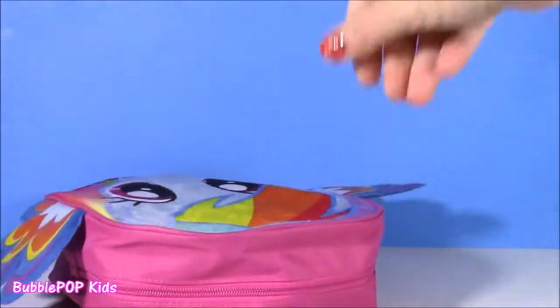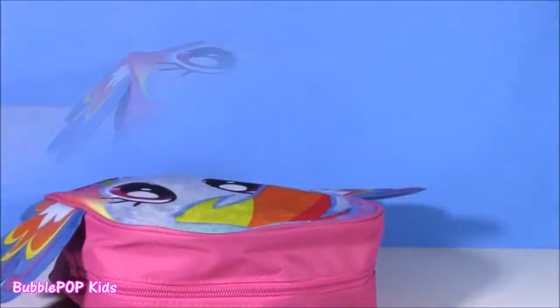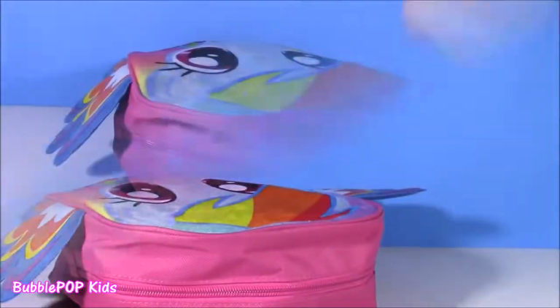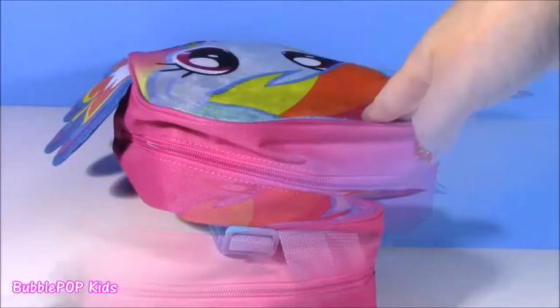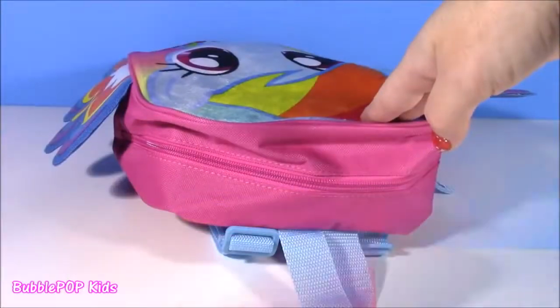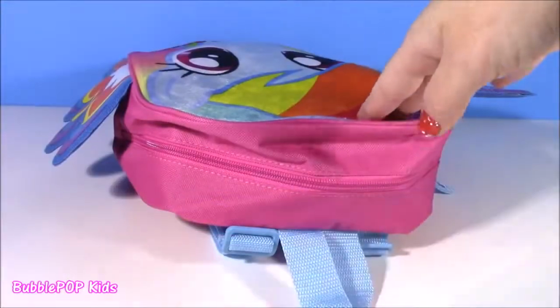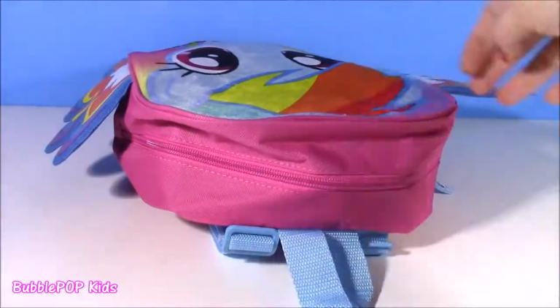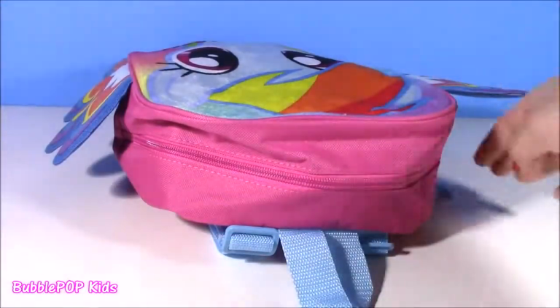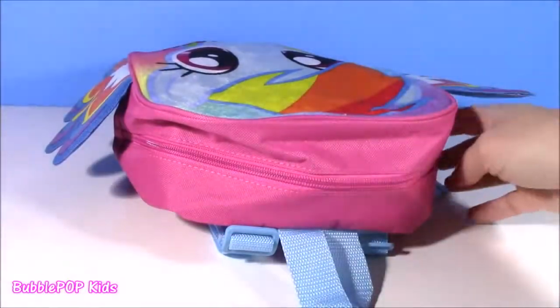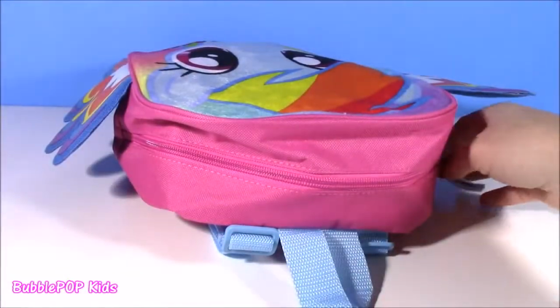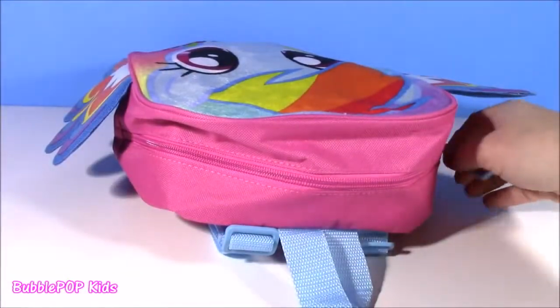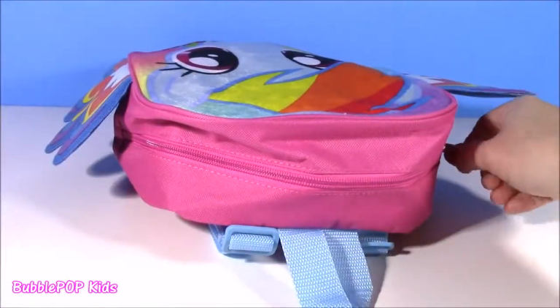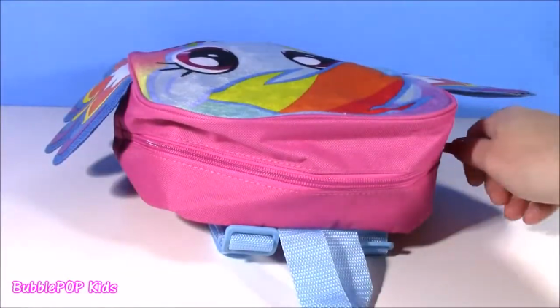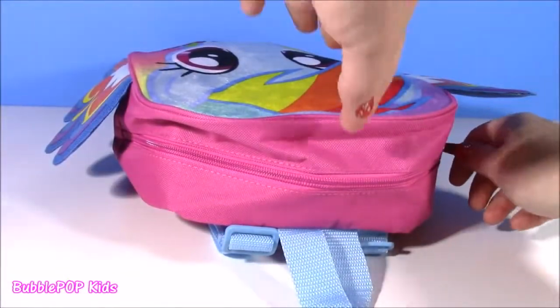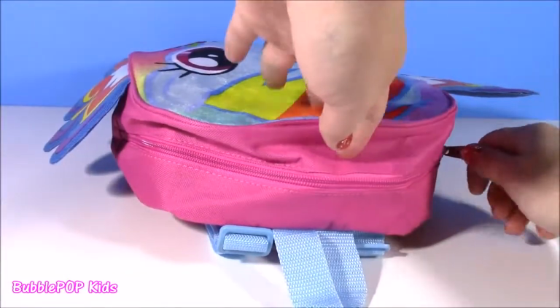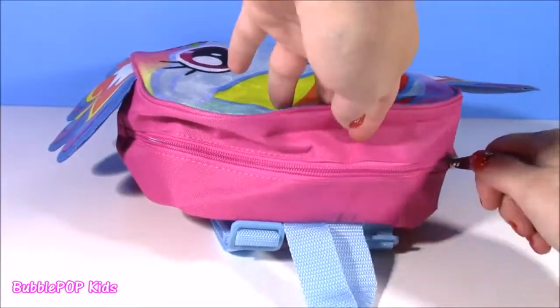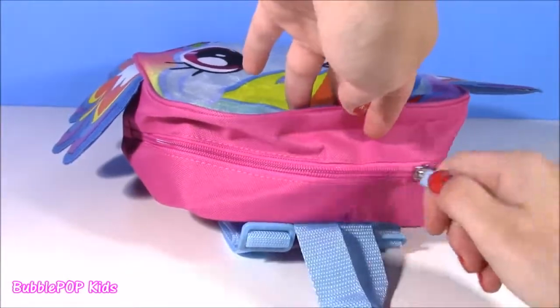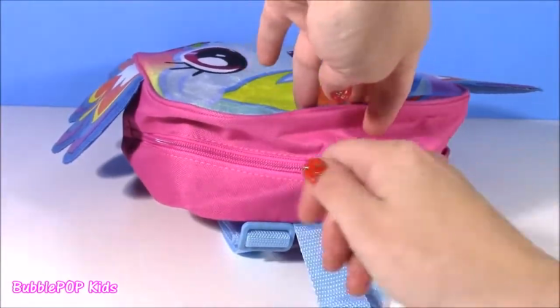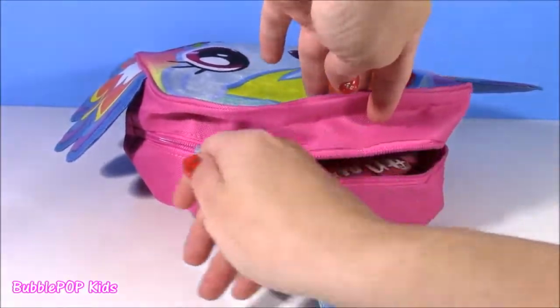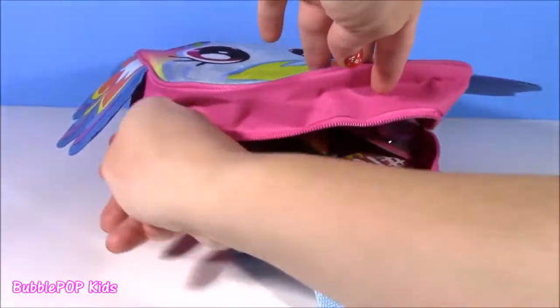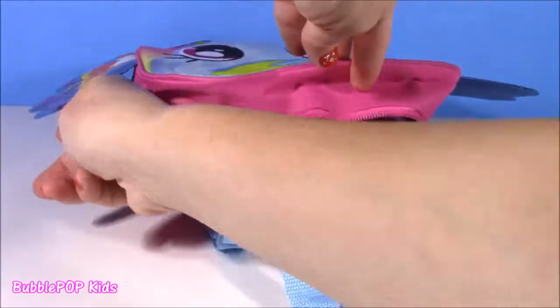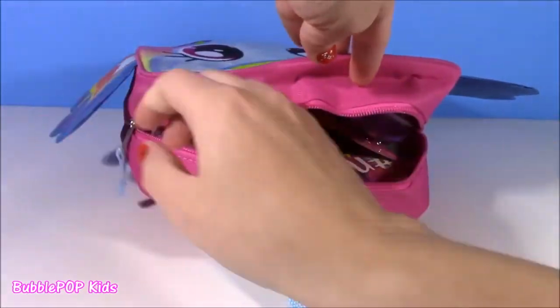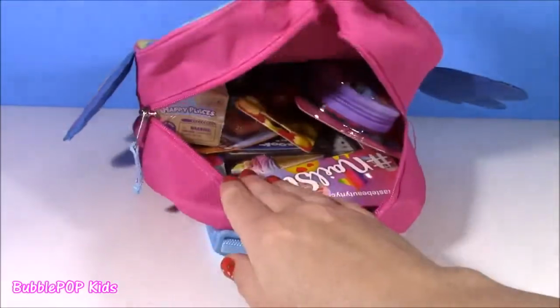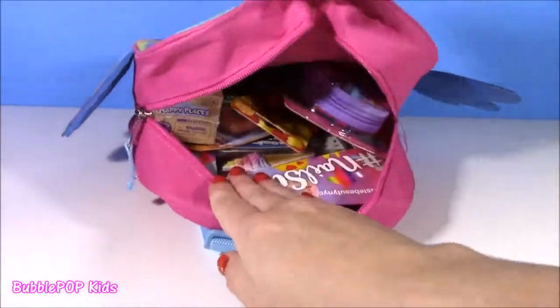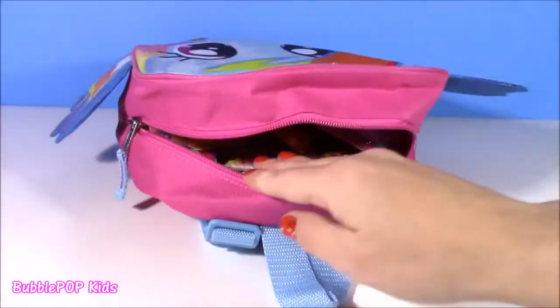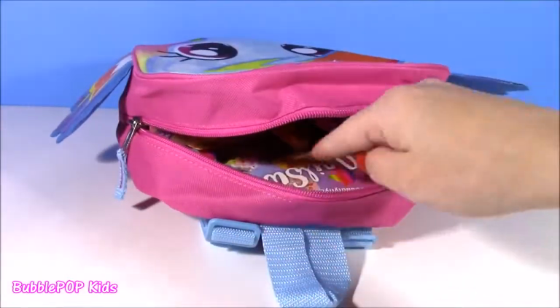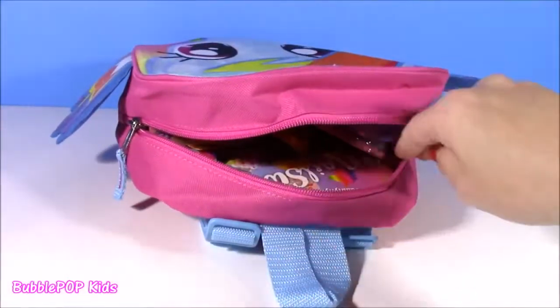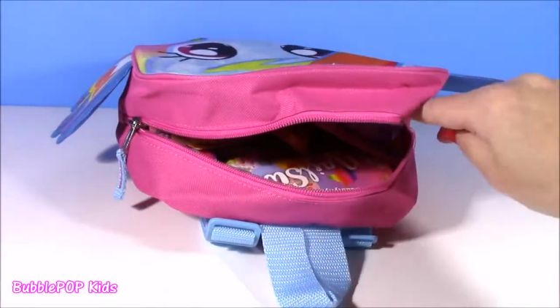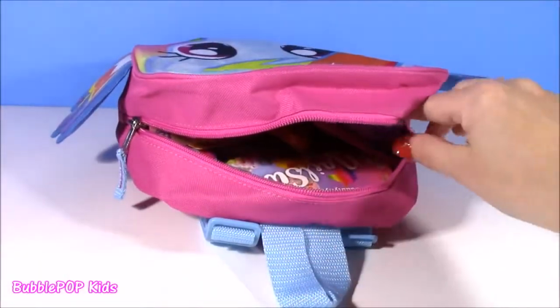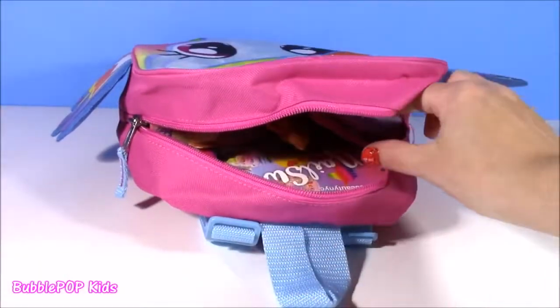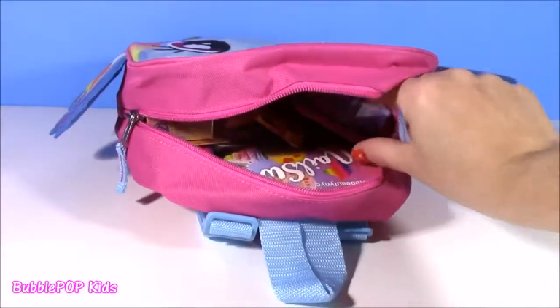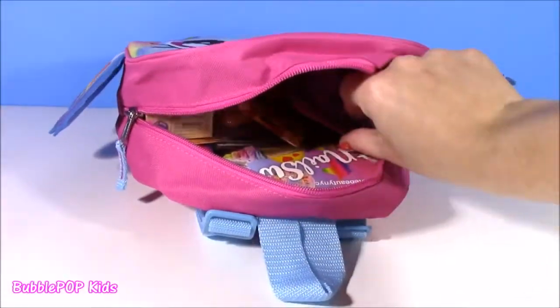Sitting inside of this bag are some of the cutest little things ever. I cannot wait to show them to you. Let's get started.